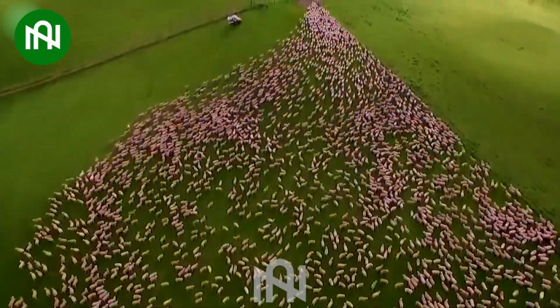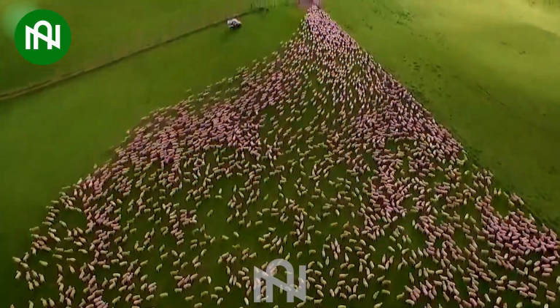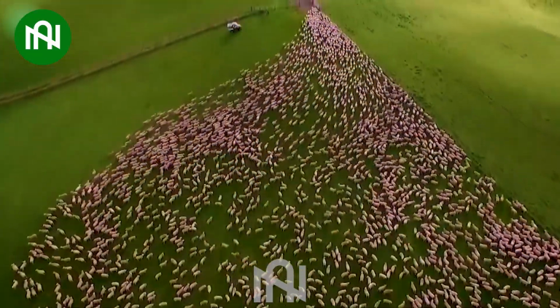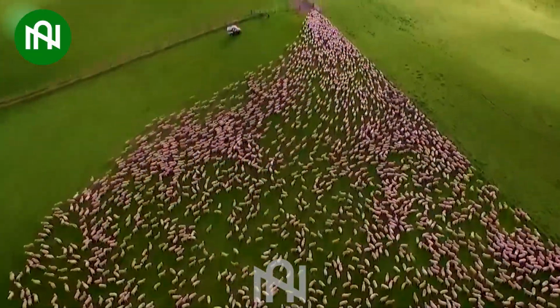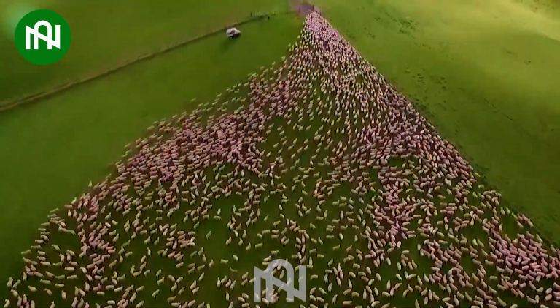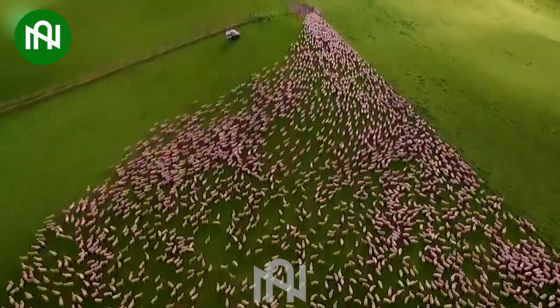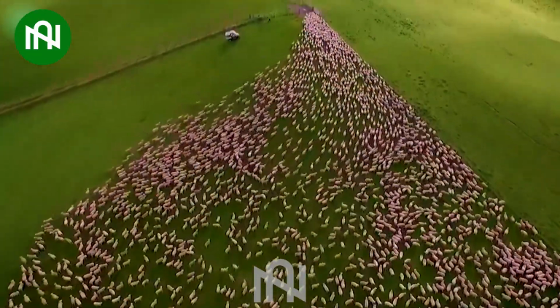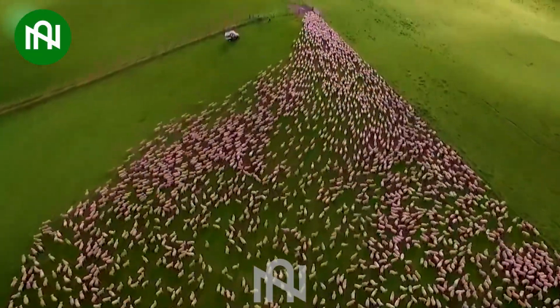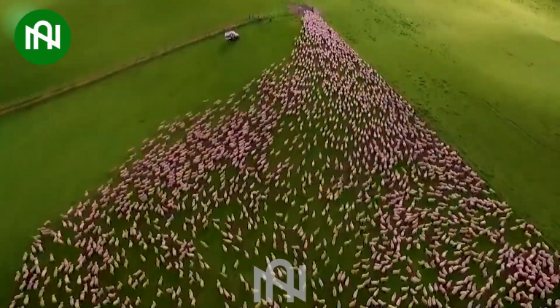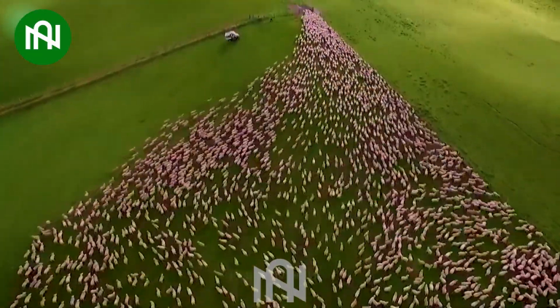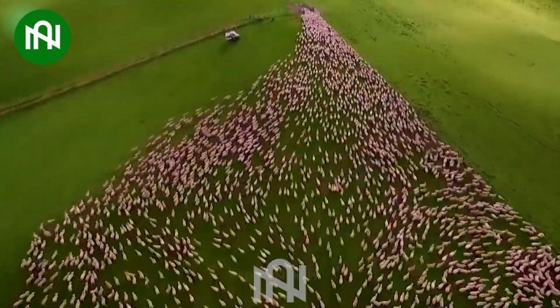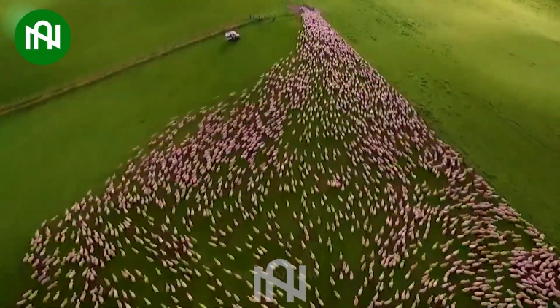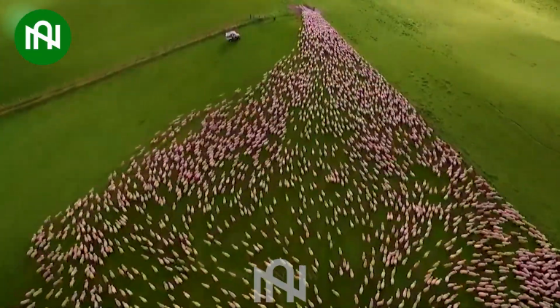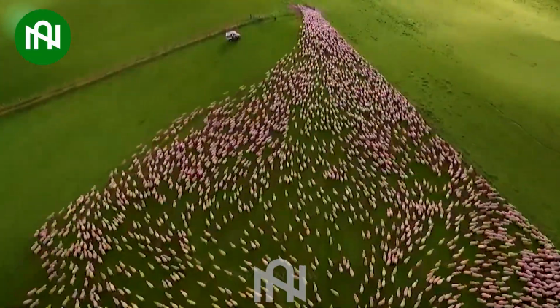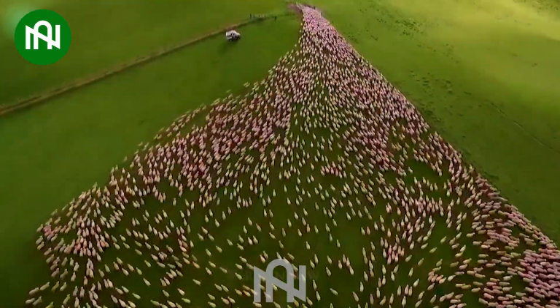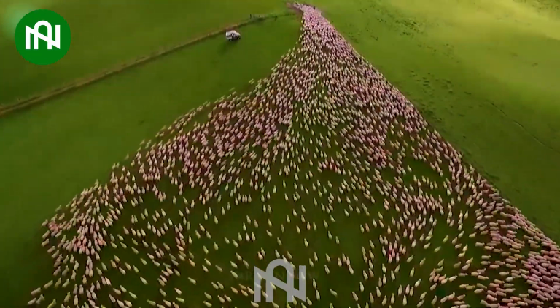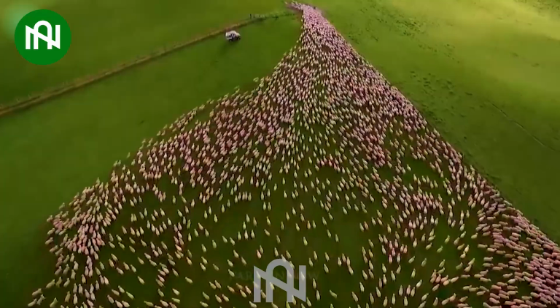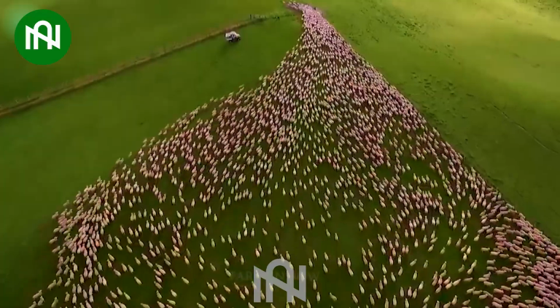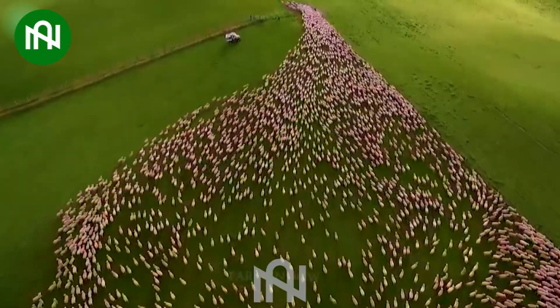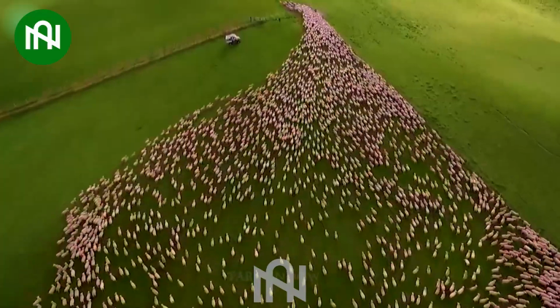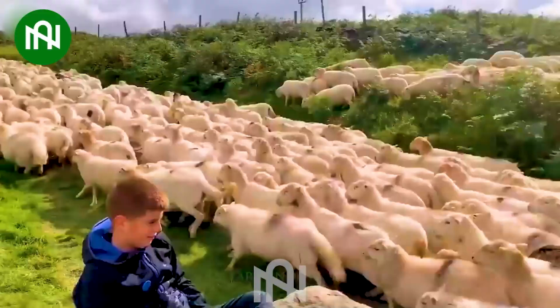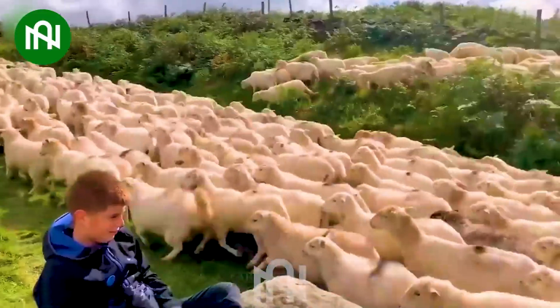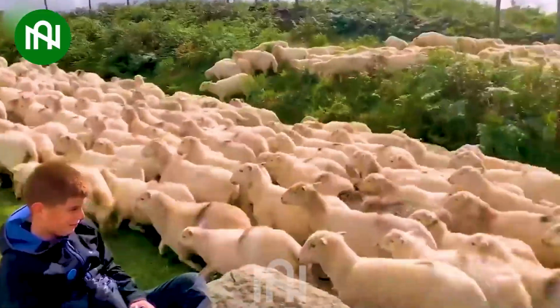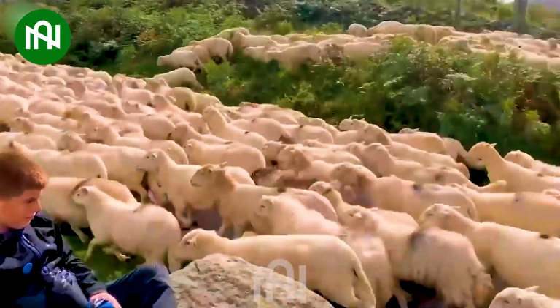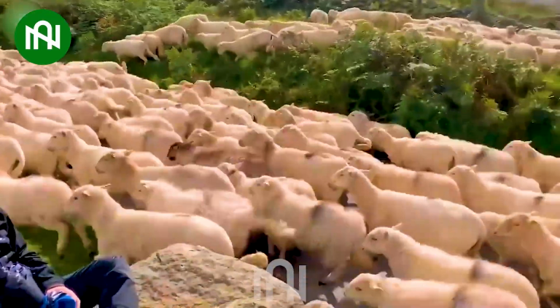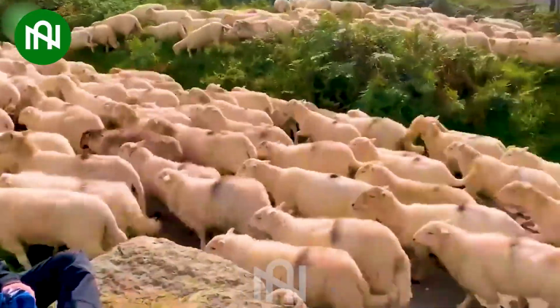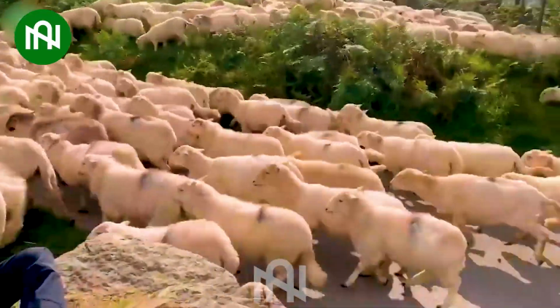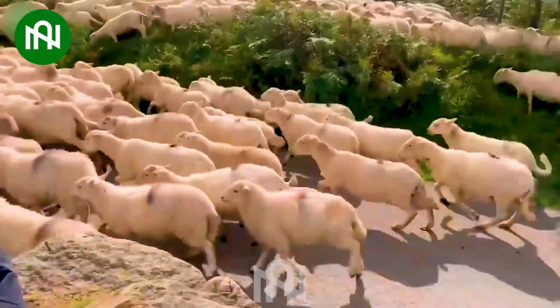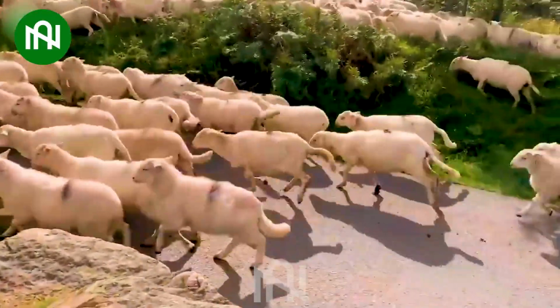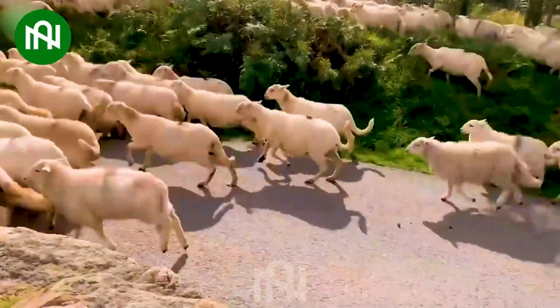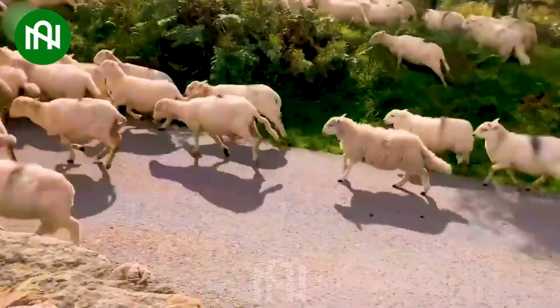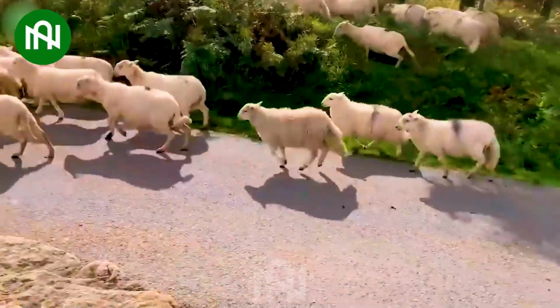How fascinating! I've never seen a flock of sheep with thousands of sheep like this before!